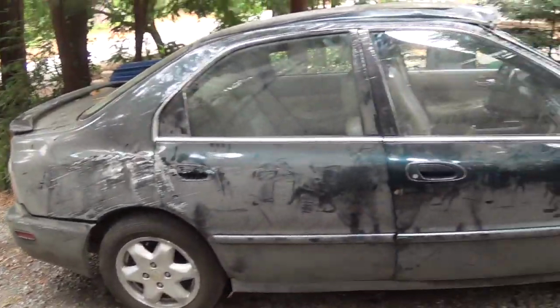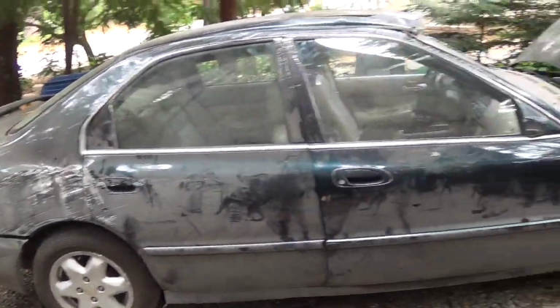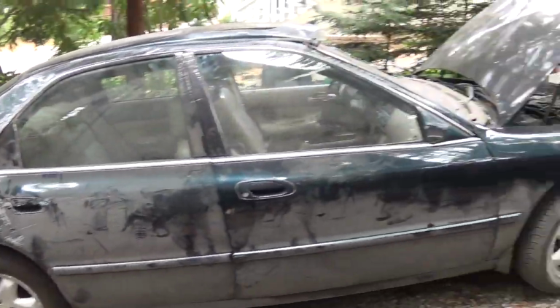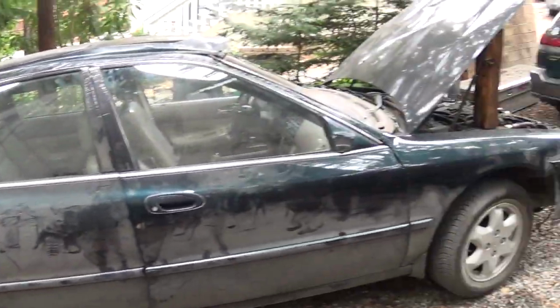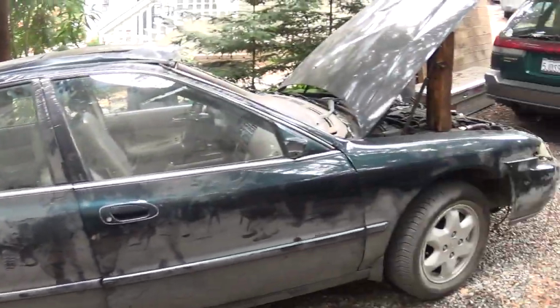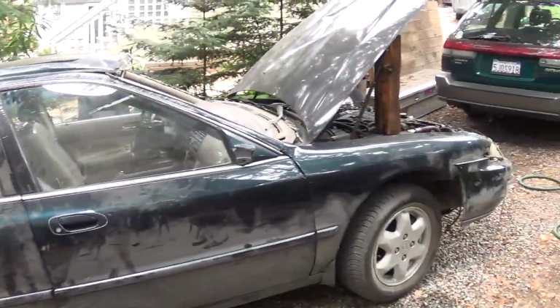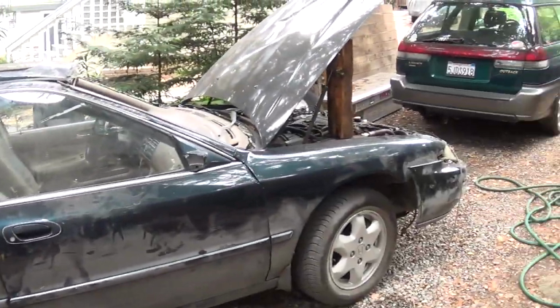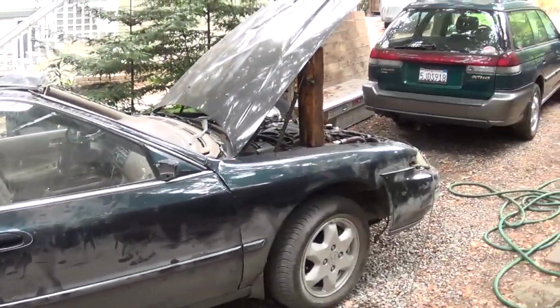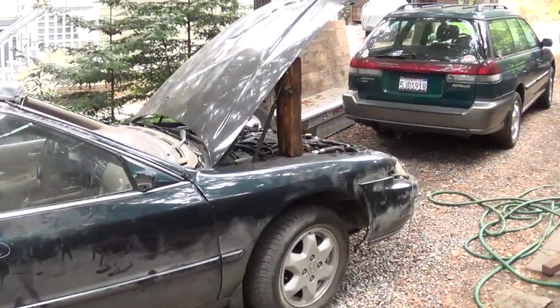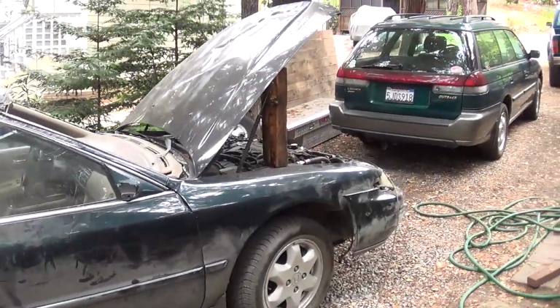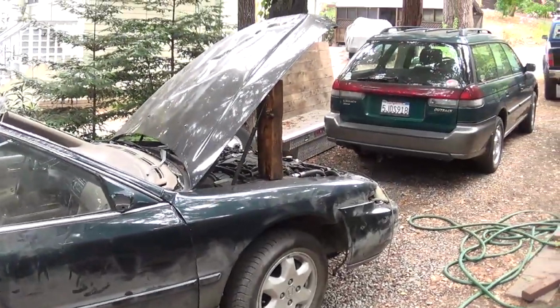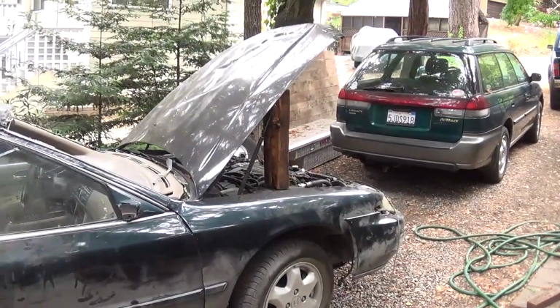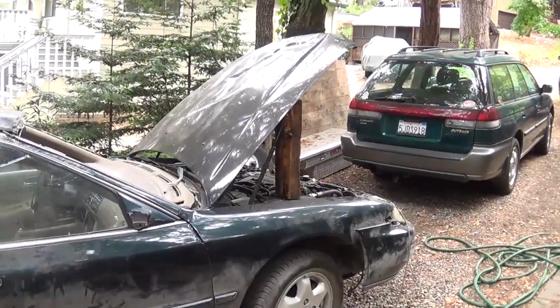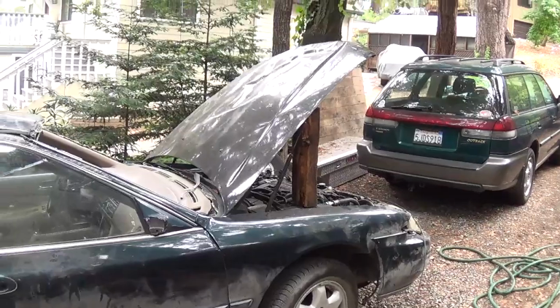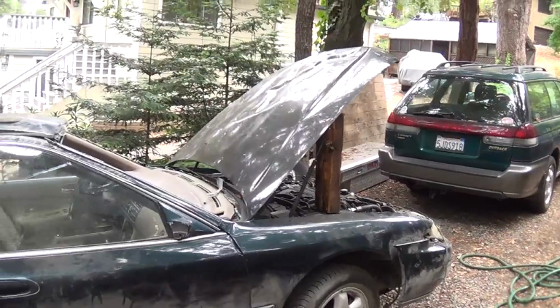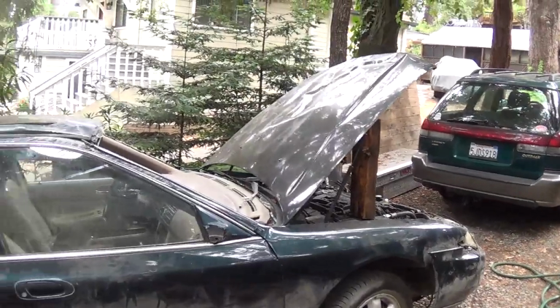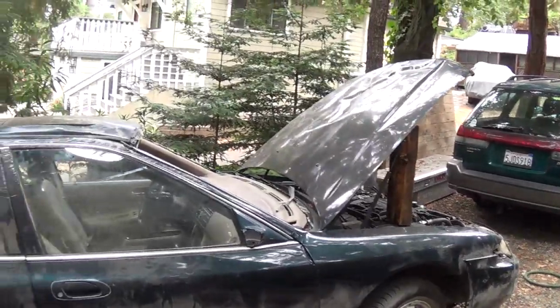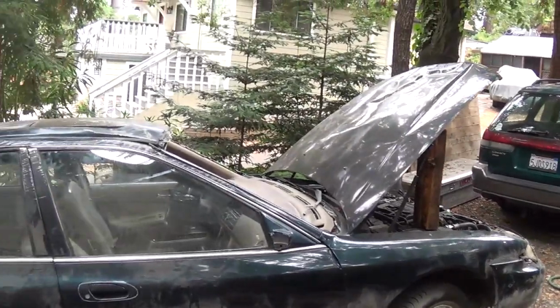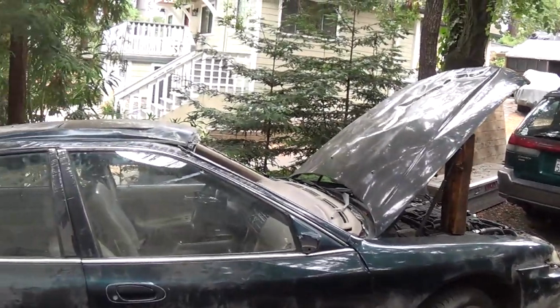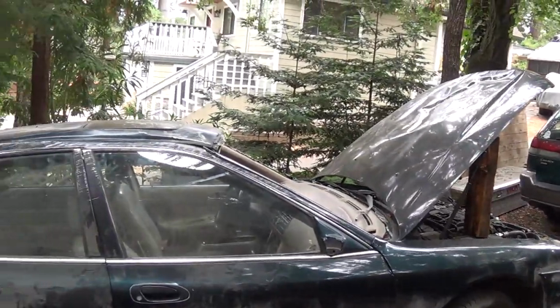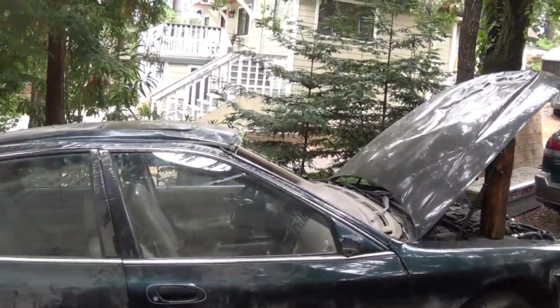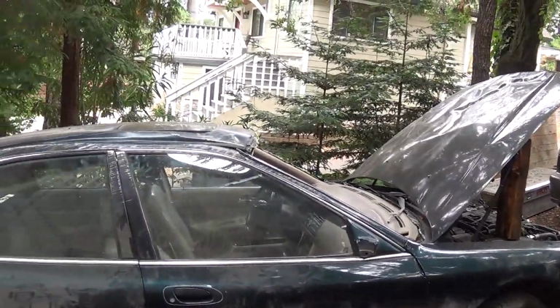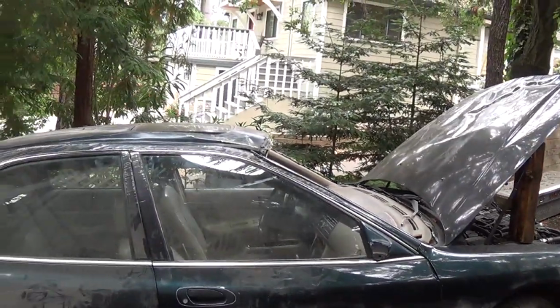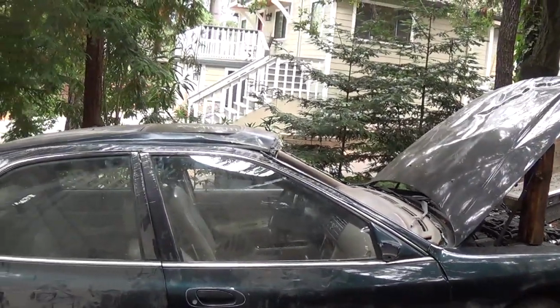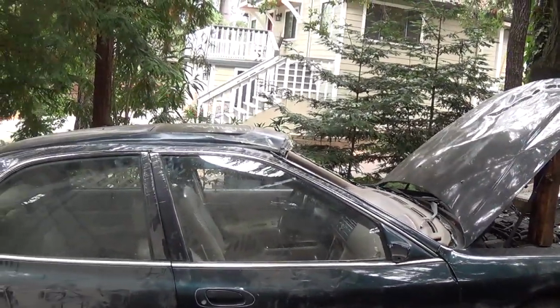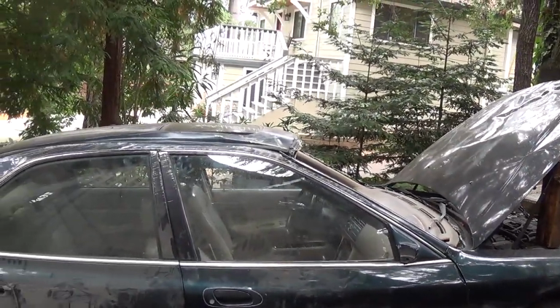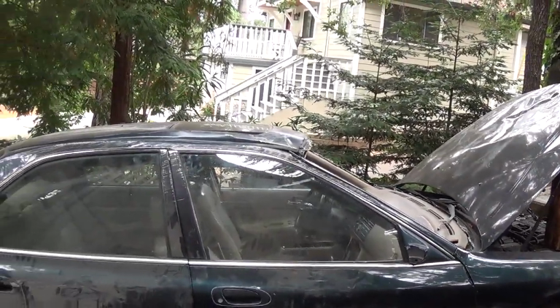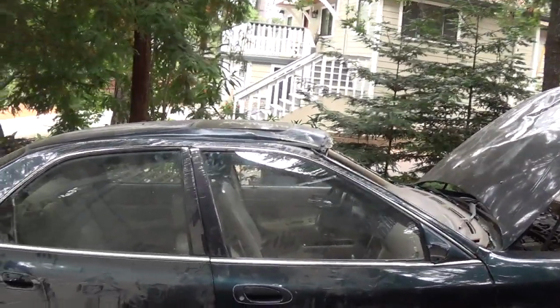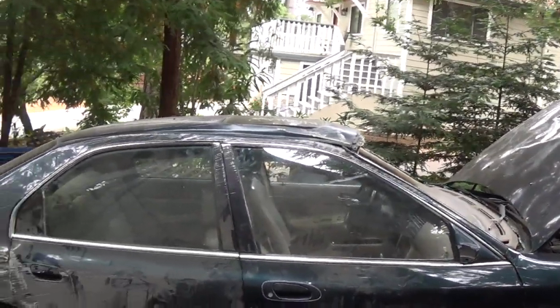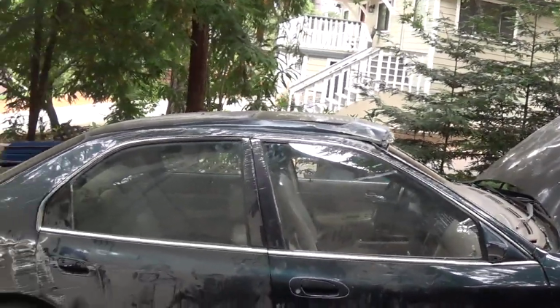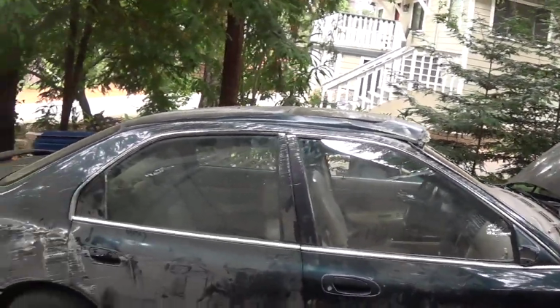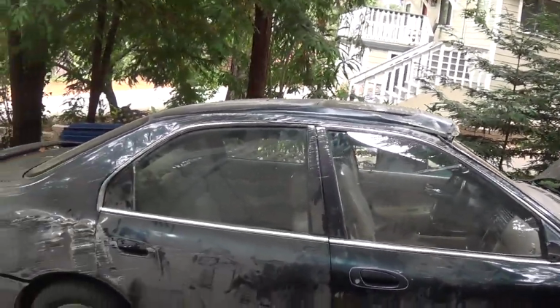Well, here it is. This is my newest acquiree. It's a 1997 Honda Accord.